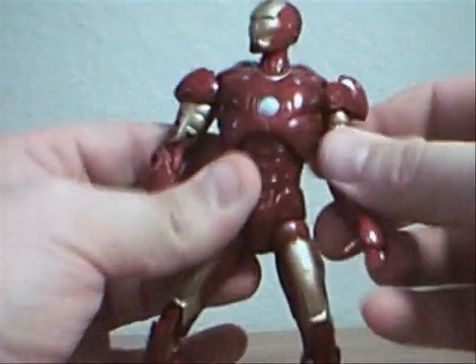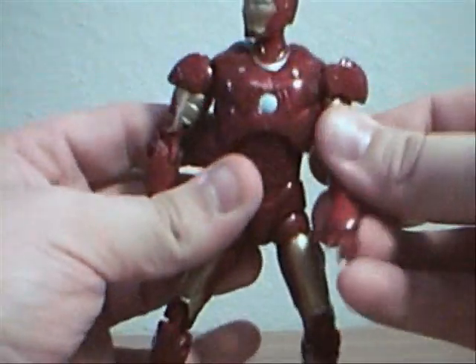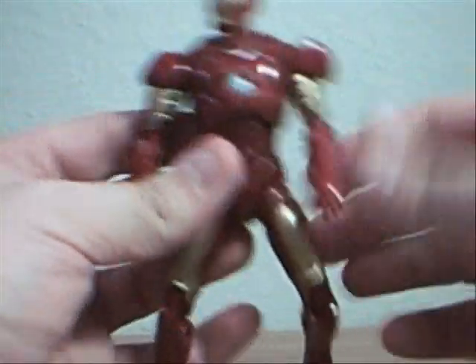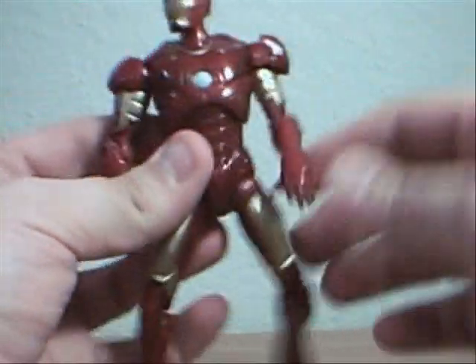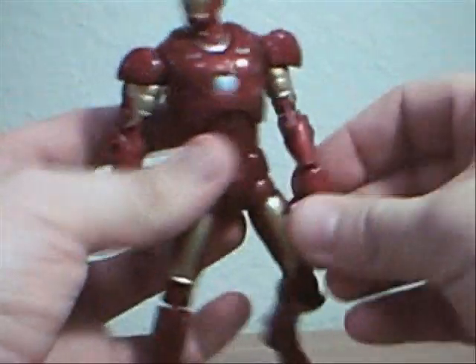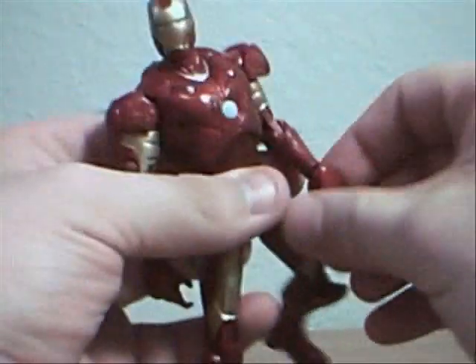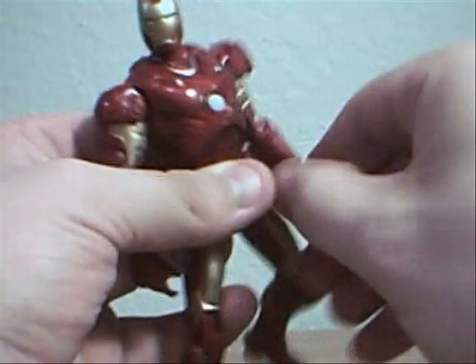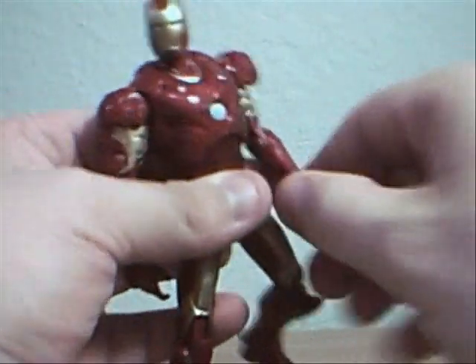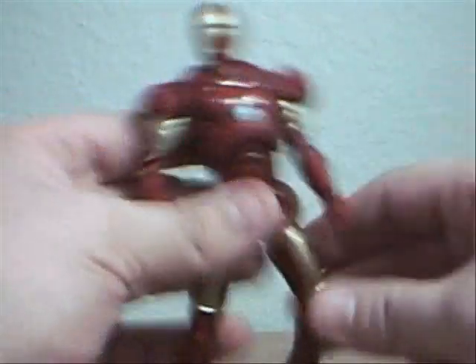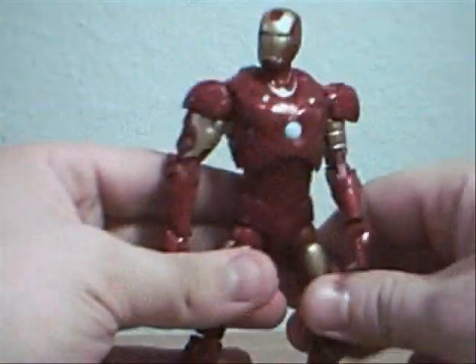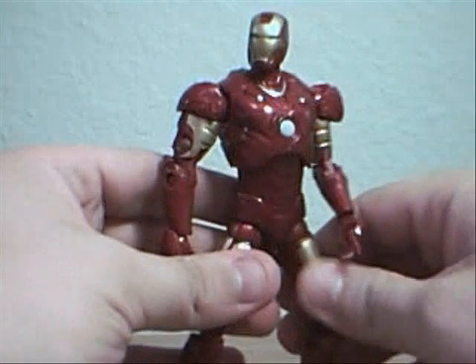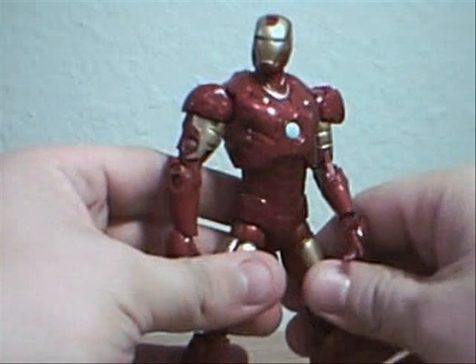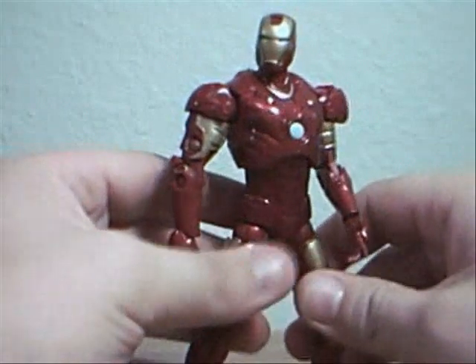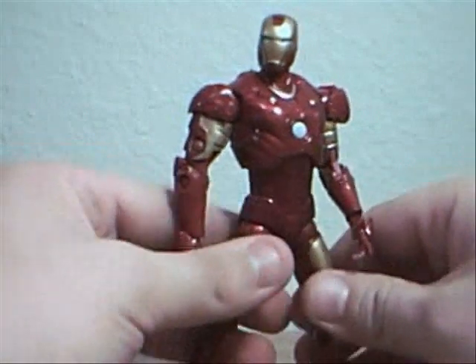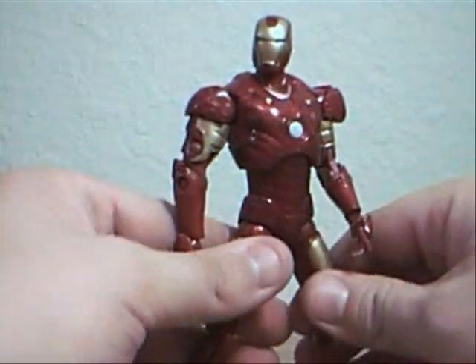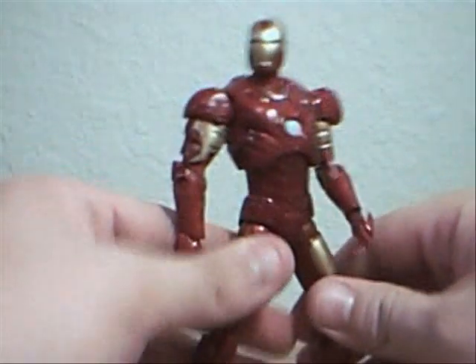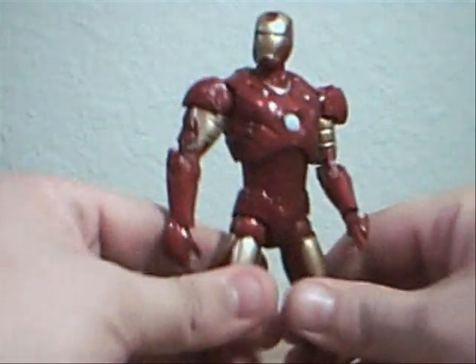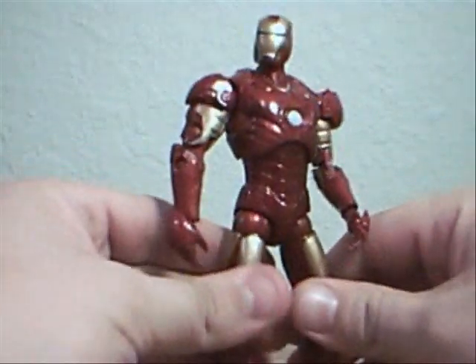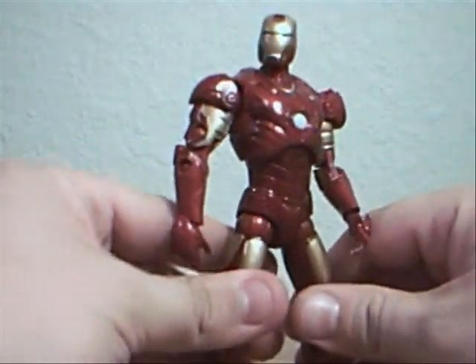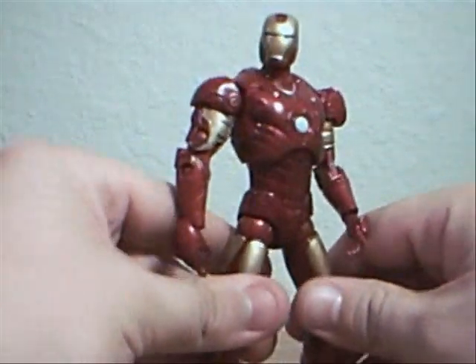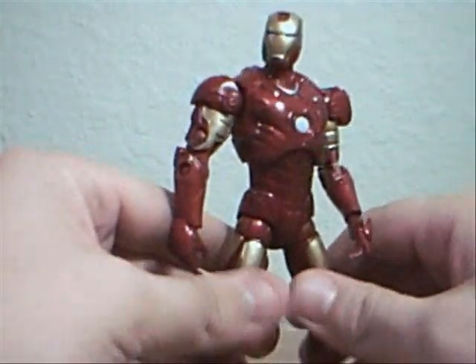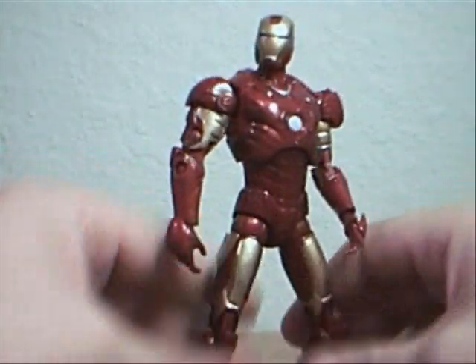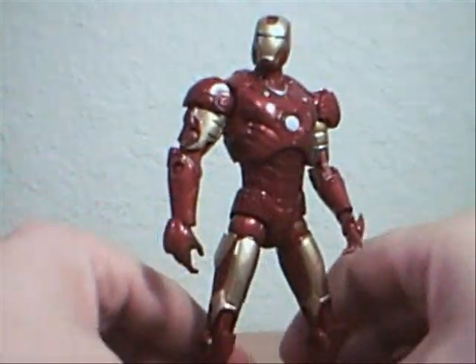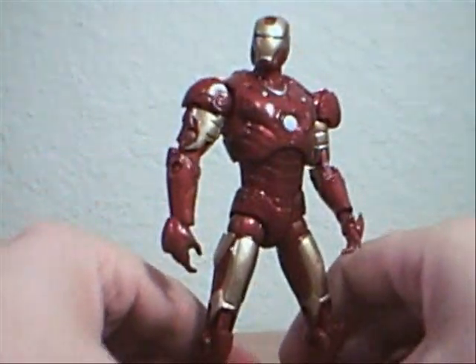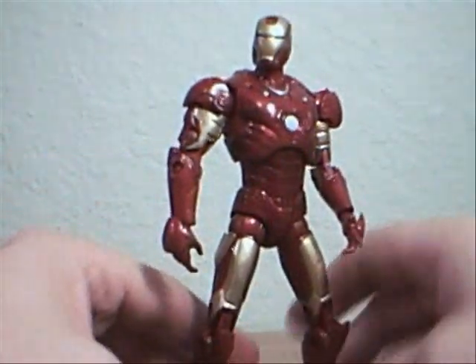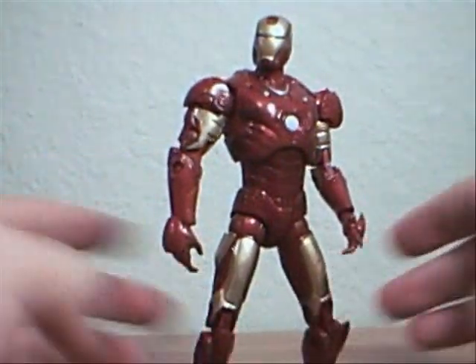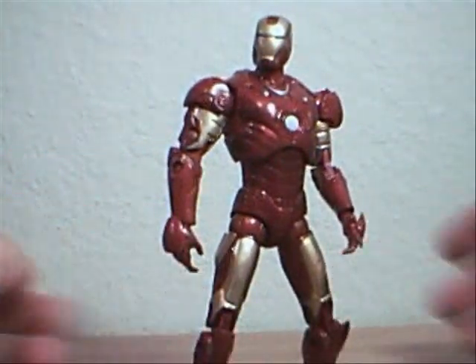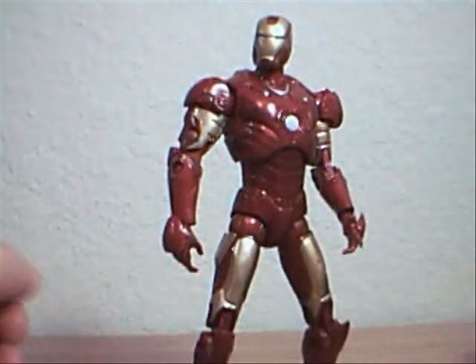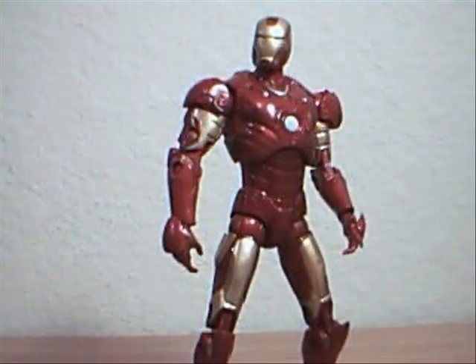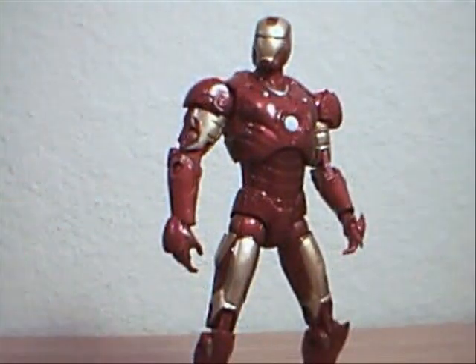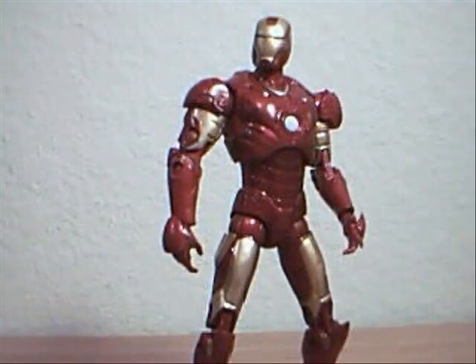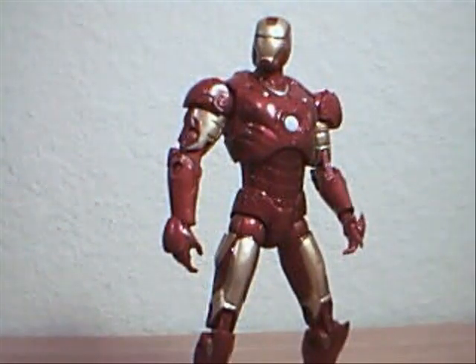Definitely a cool figure. I do recommend him, as opposed right now to the Mark II.